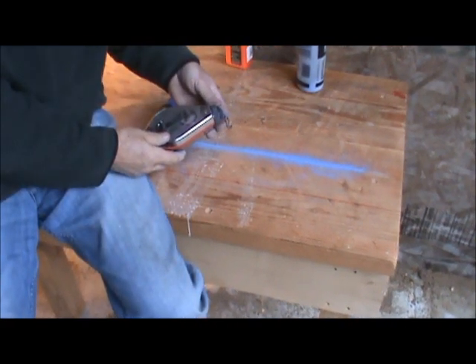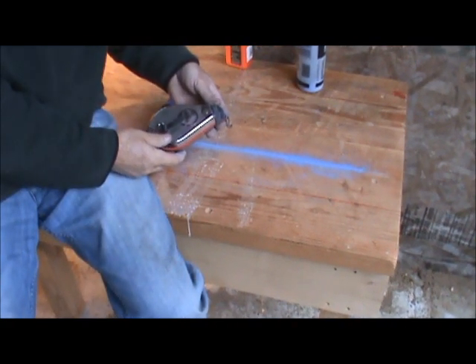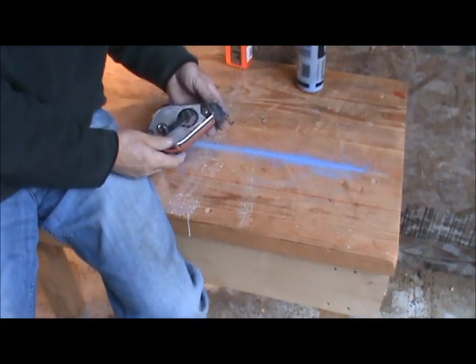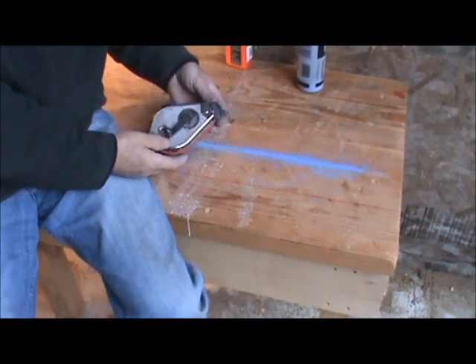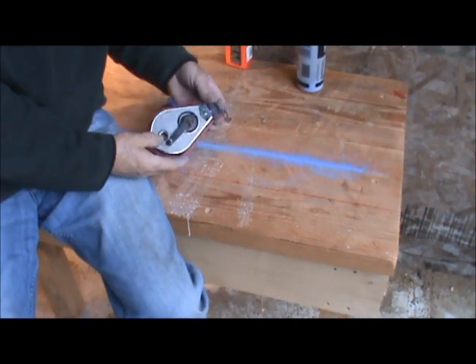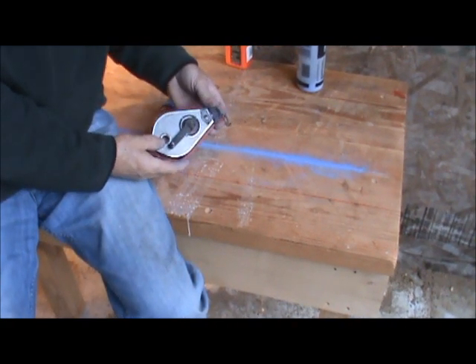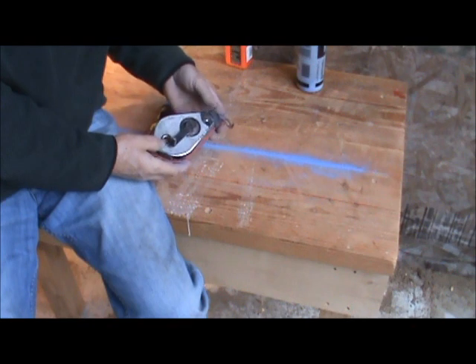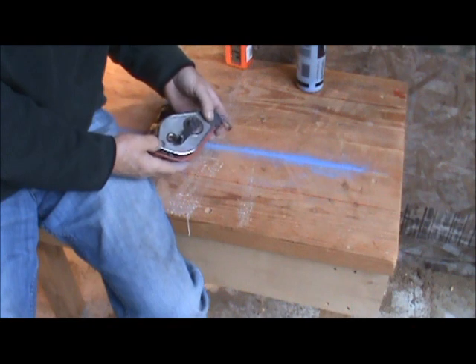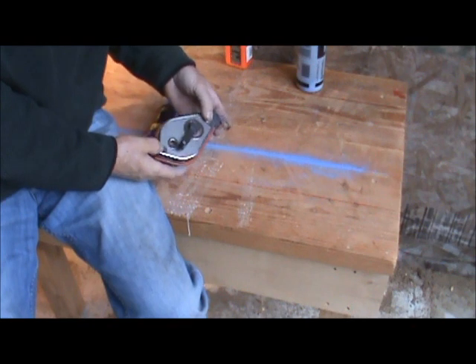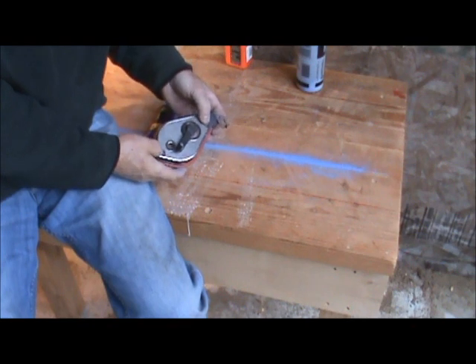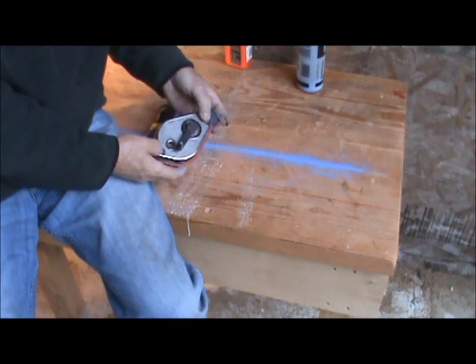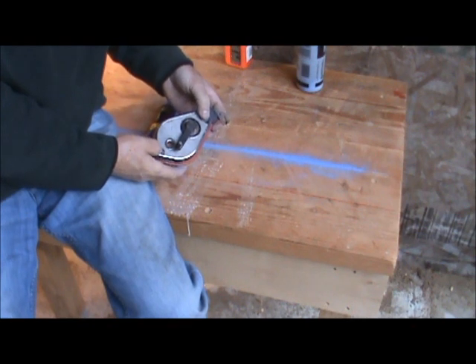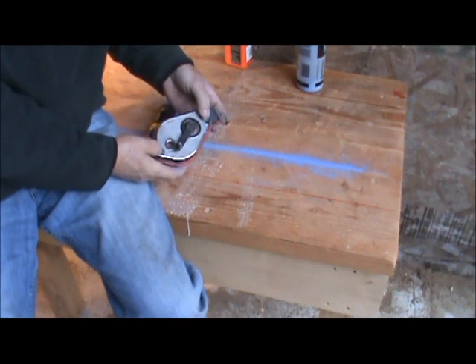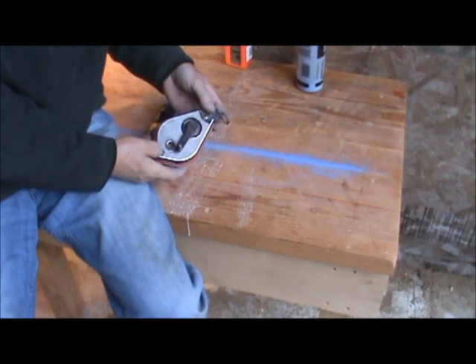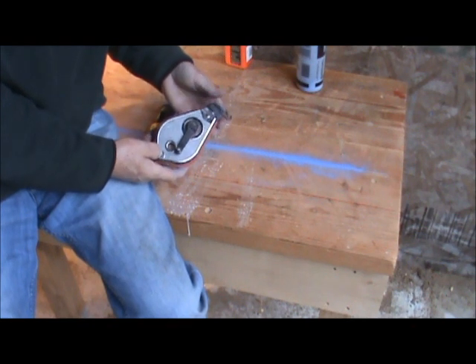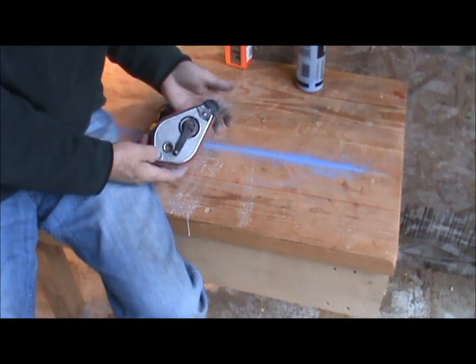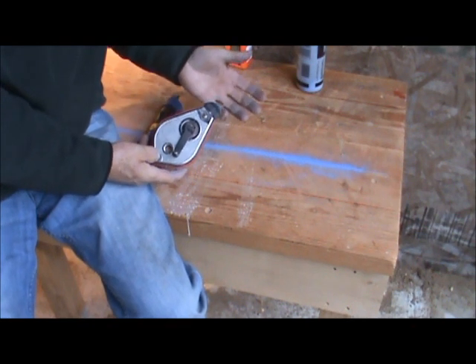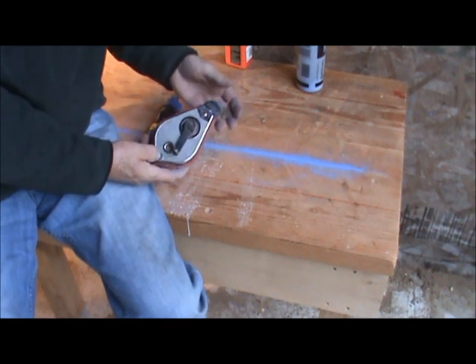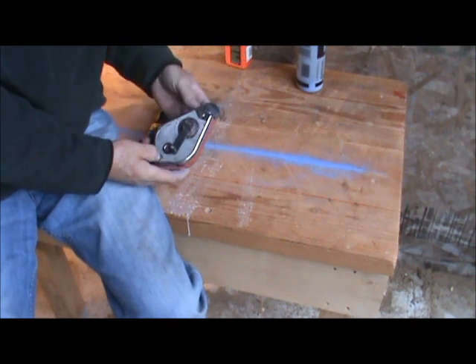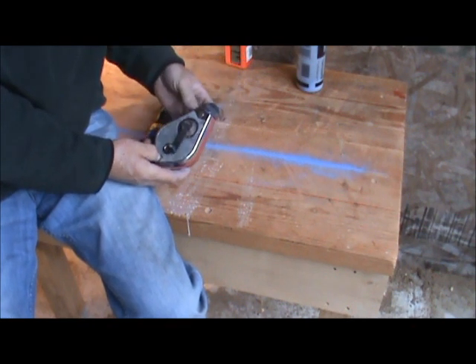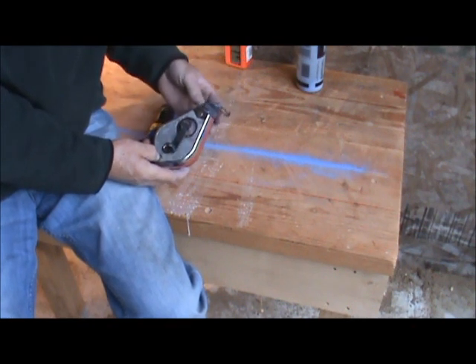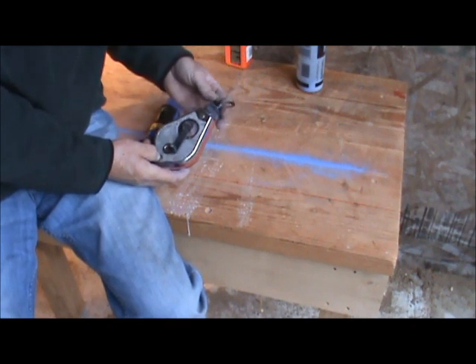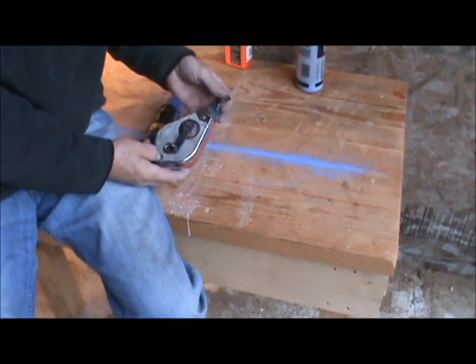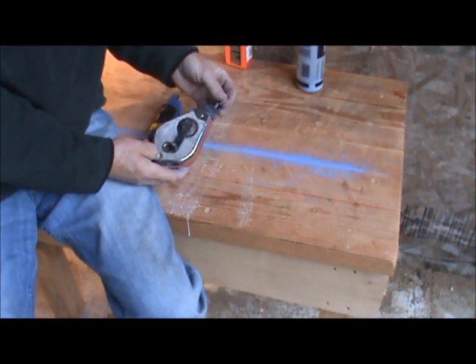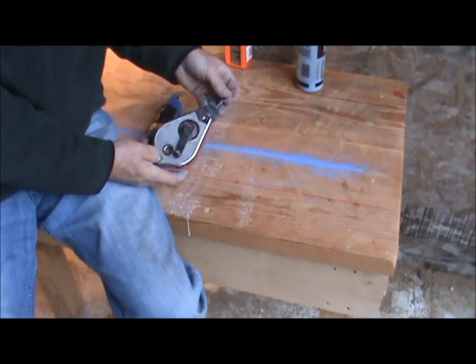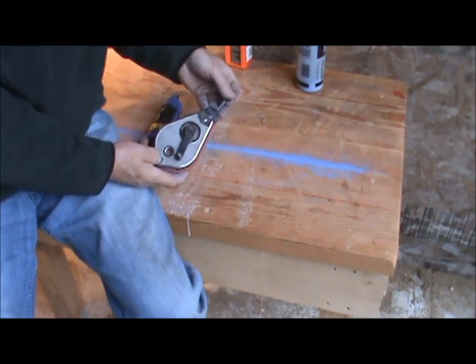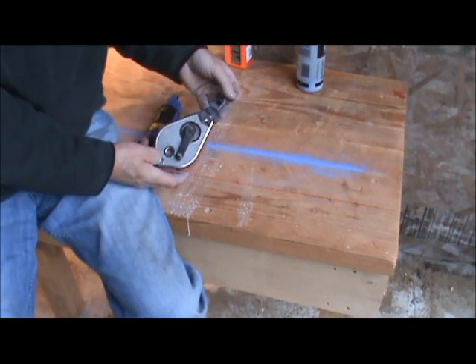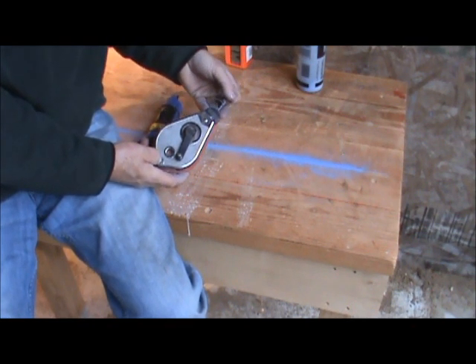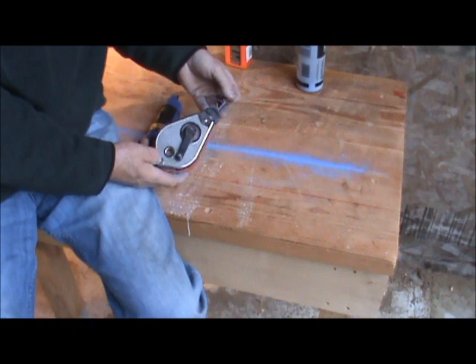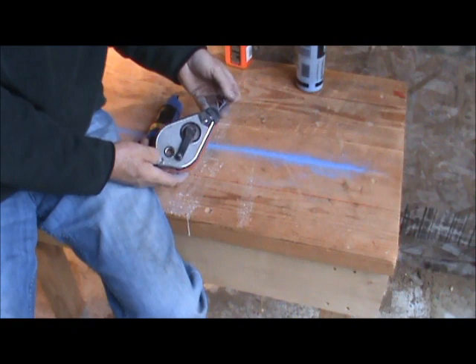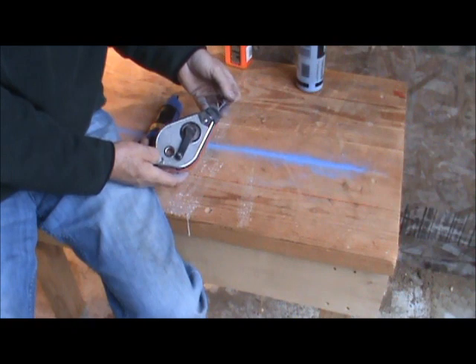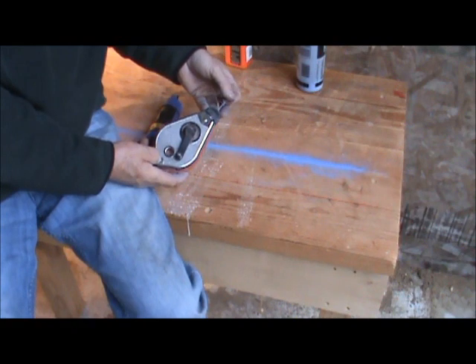To get at the guts of the chalk line, you just take the top off, unscrew the two screws, and you can replace the string by tying a new string on the end.